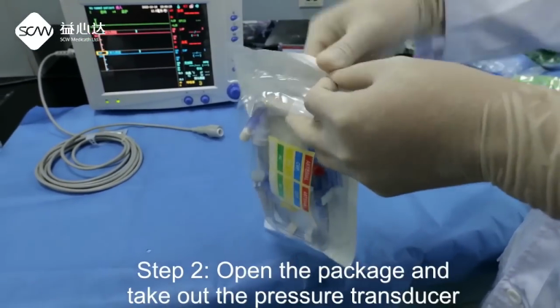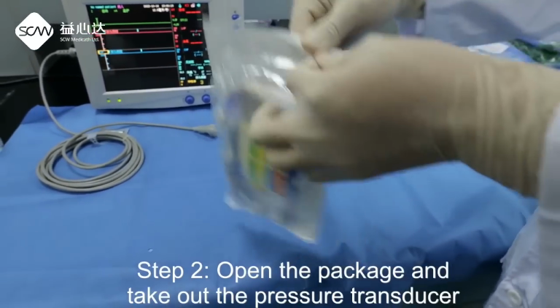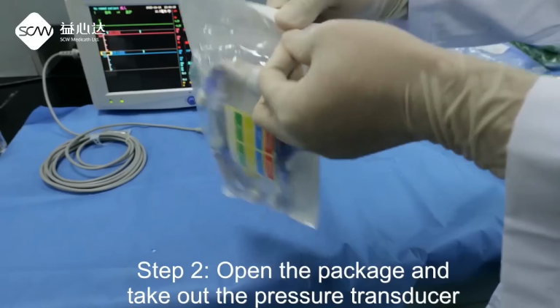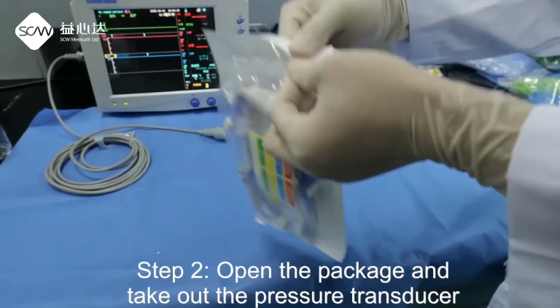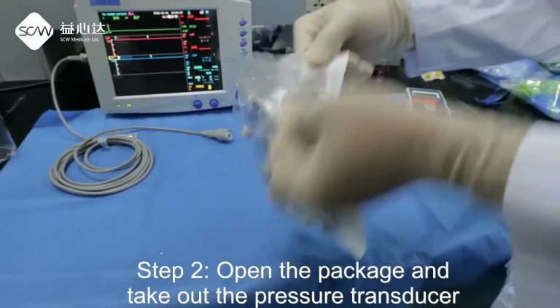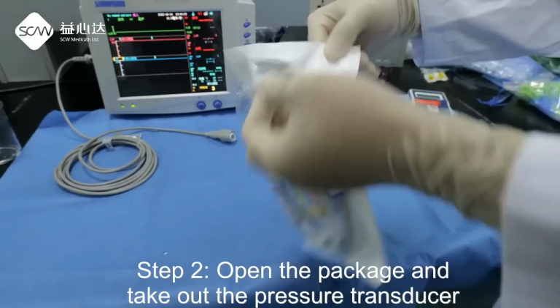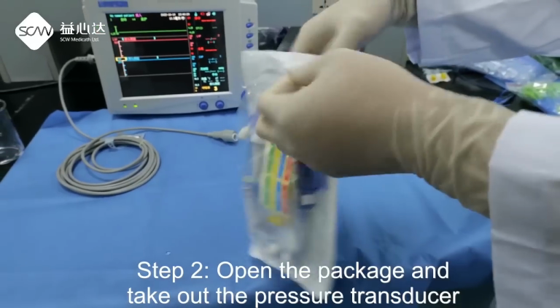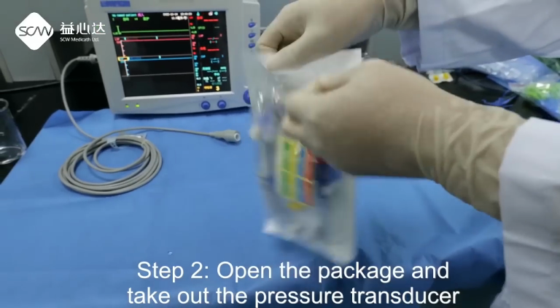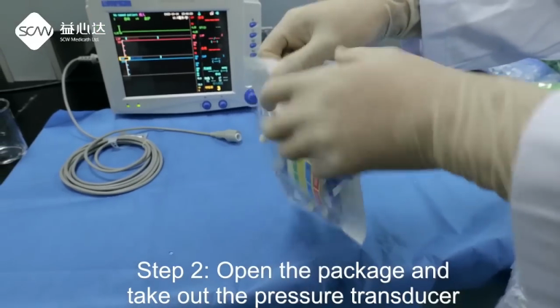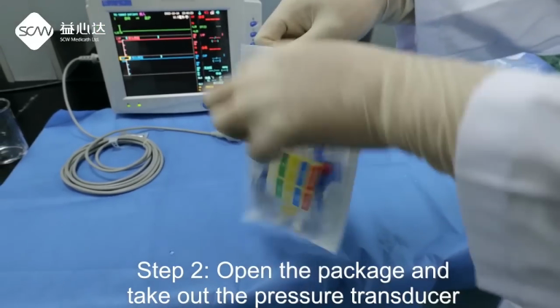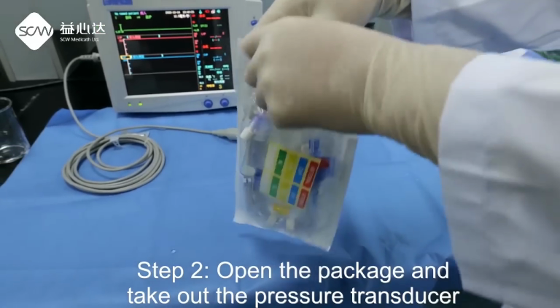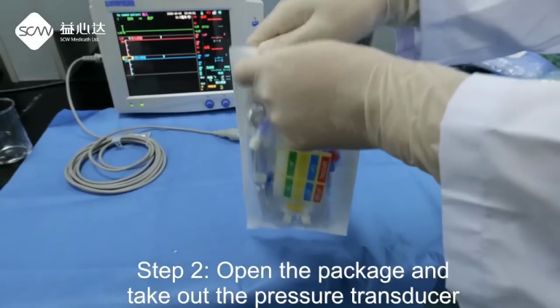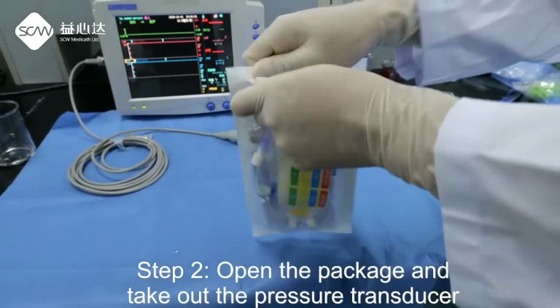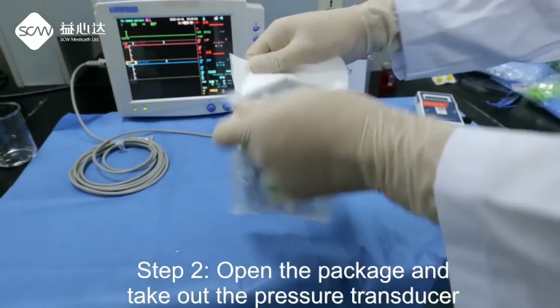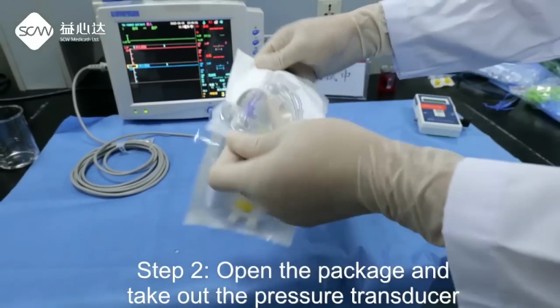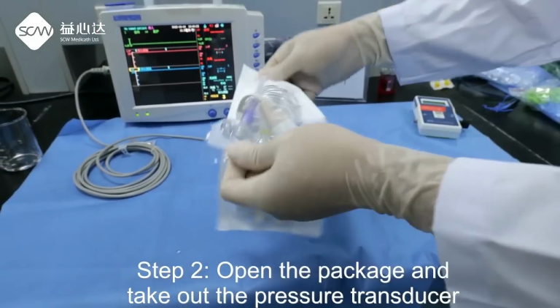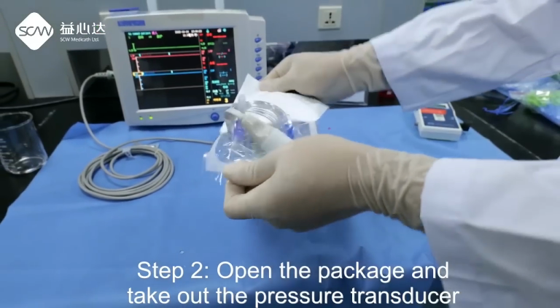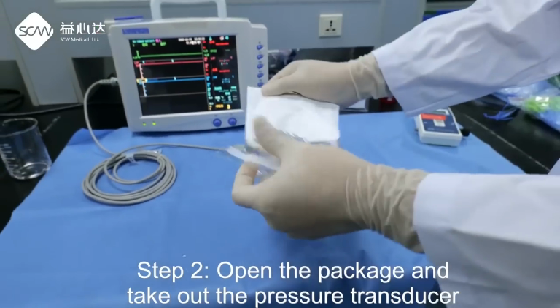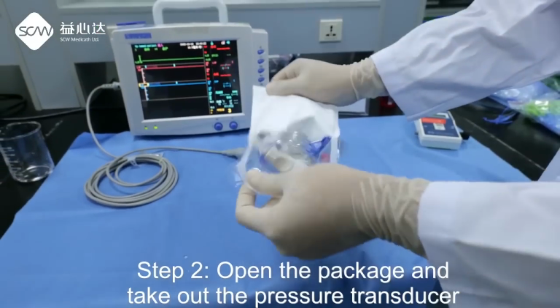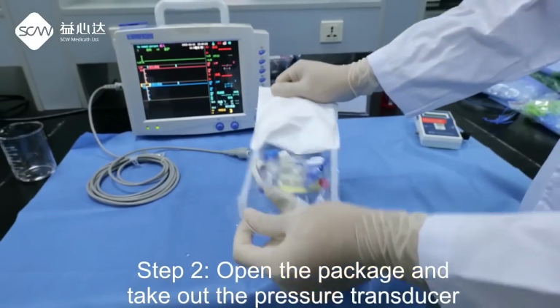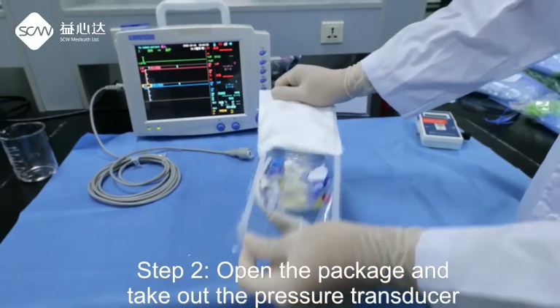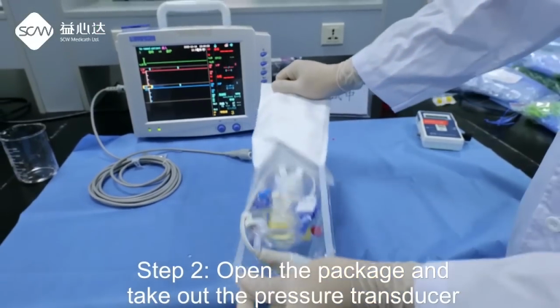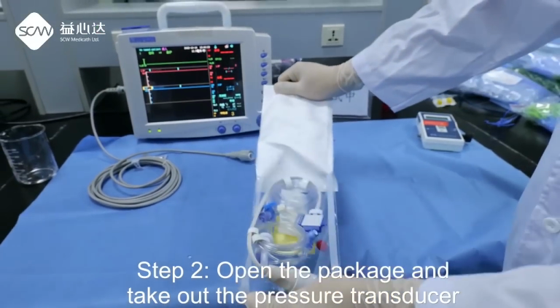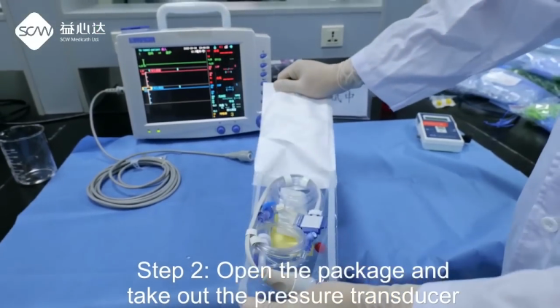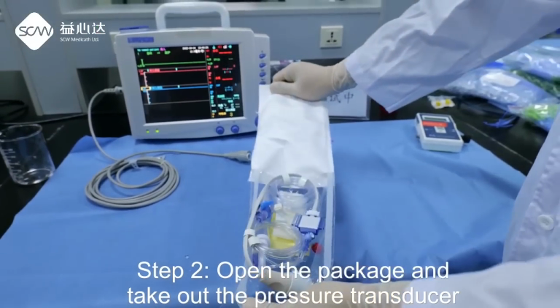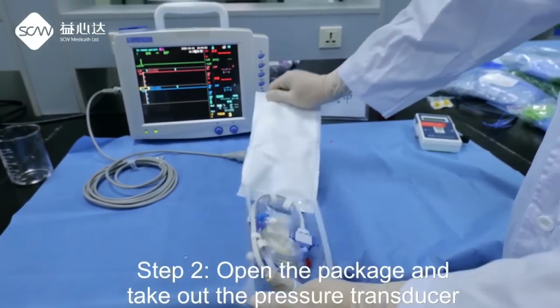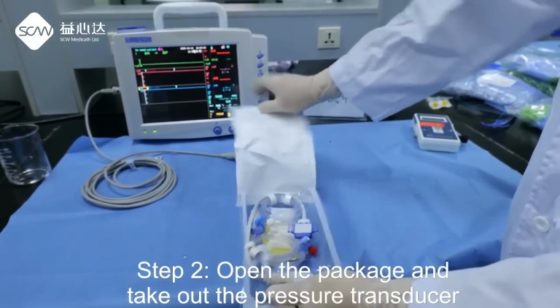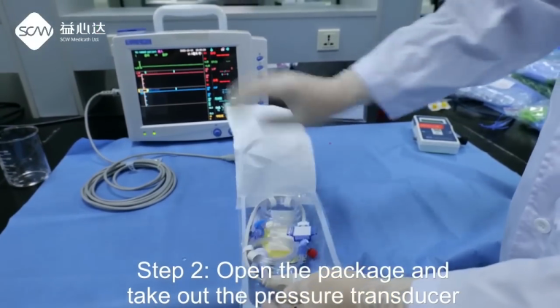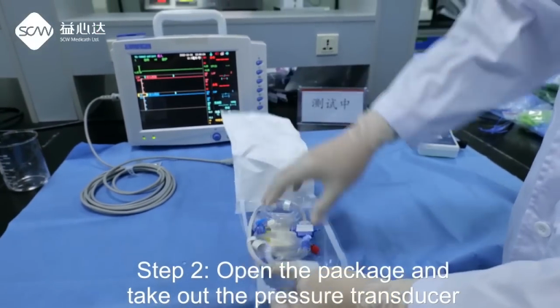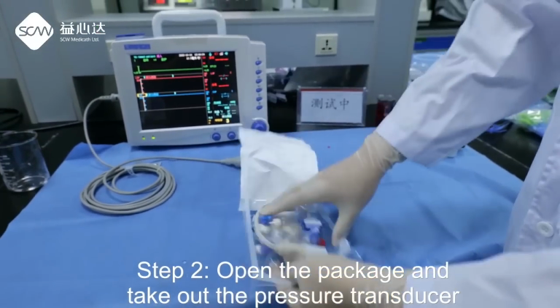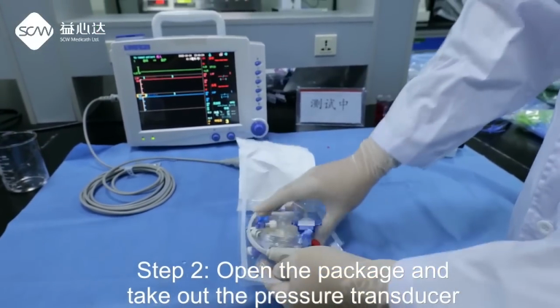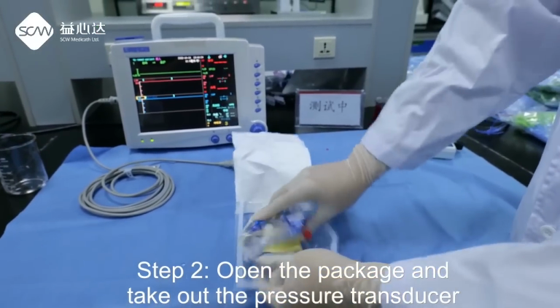Step 2: Open the package and take out the pressure transducer.